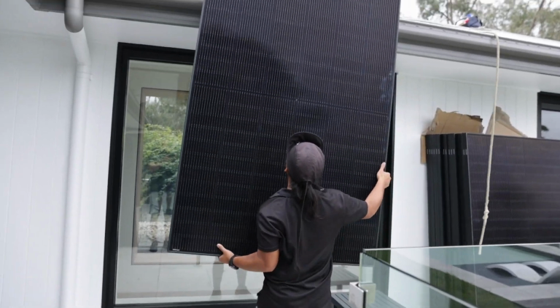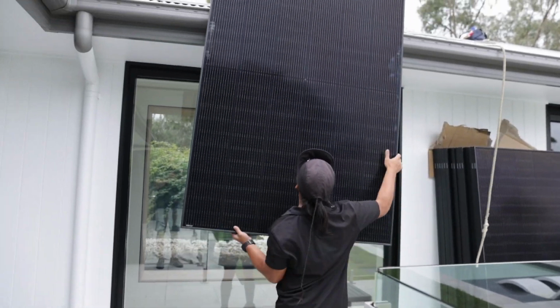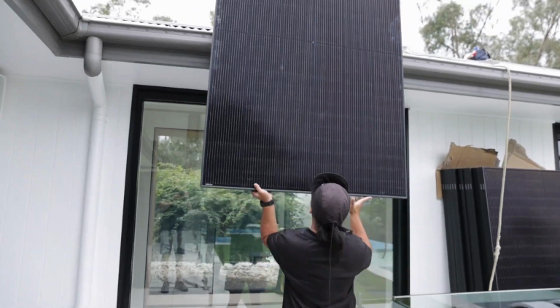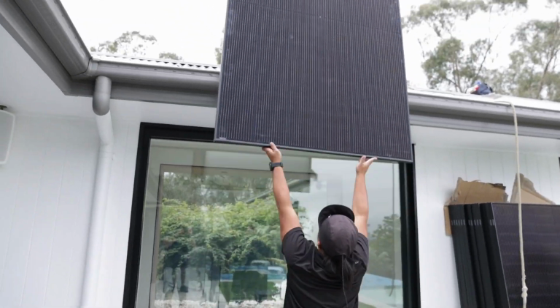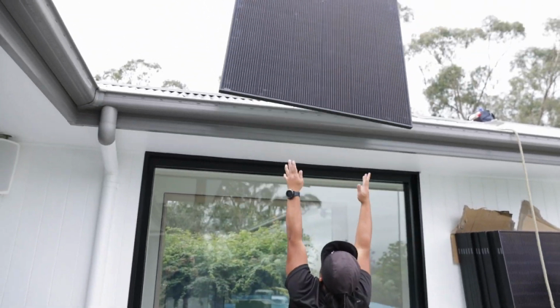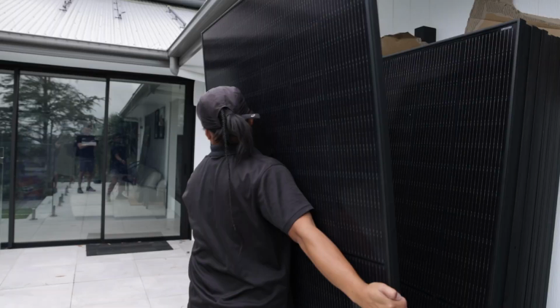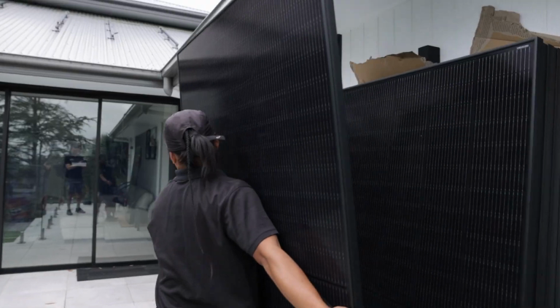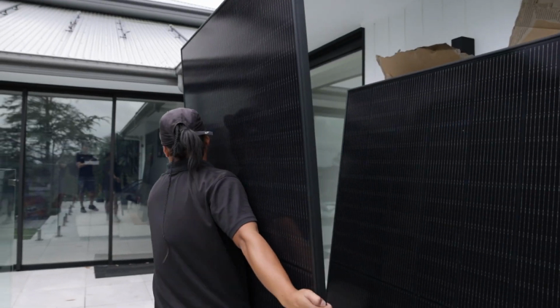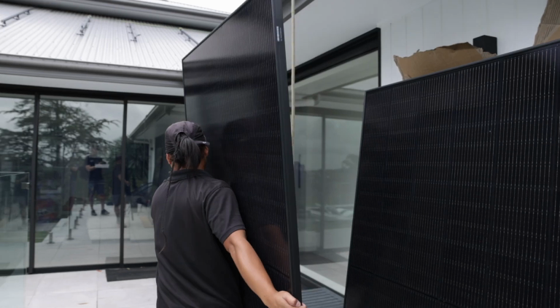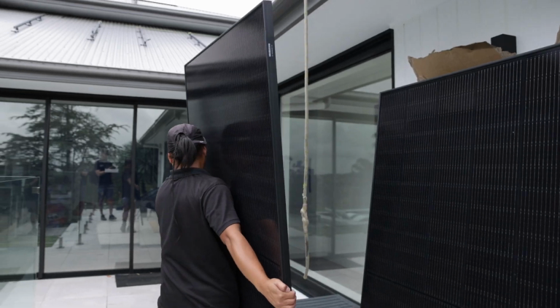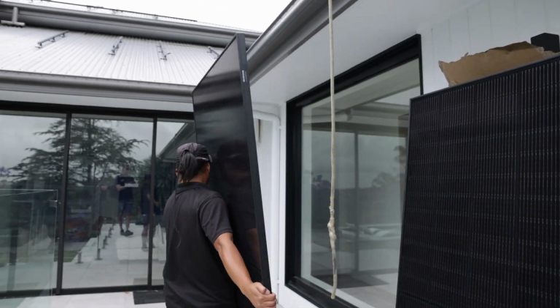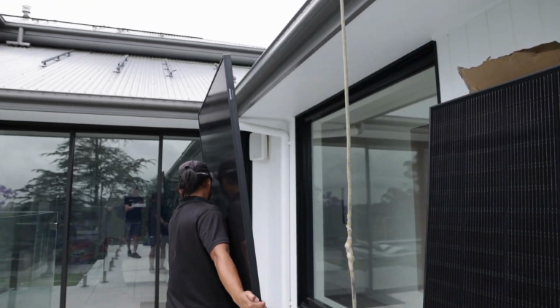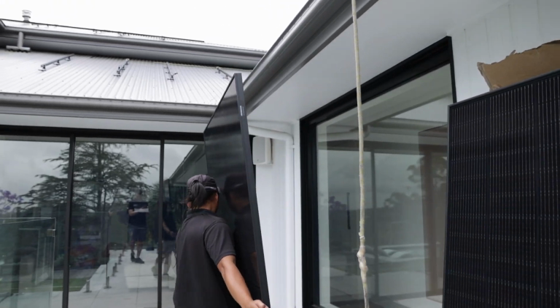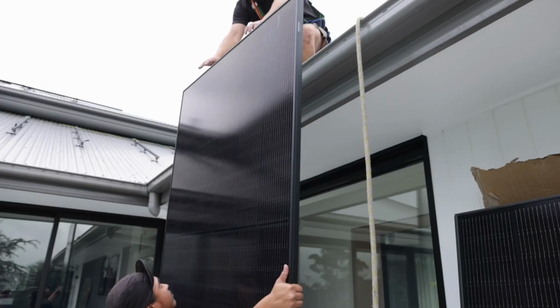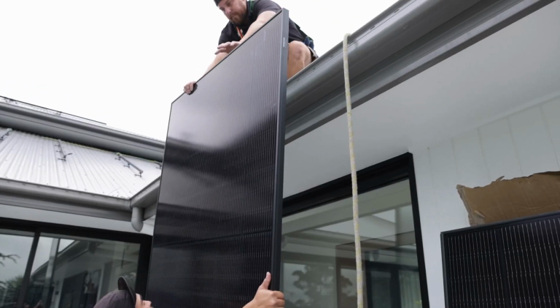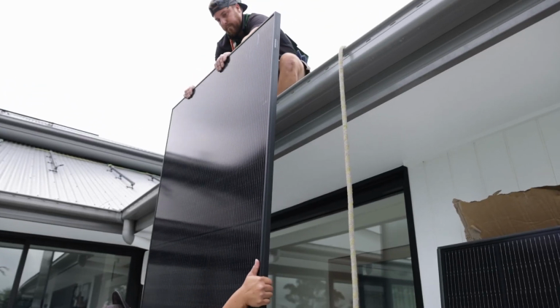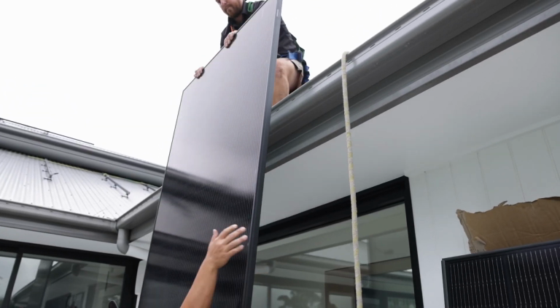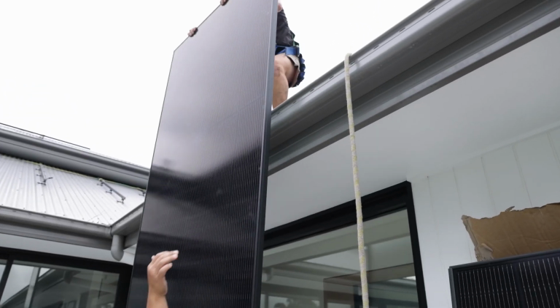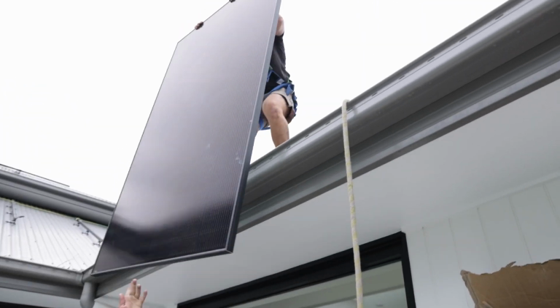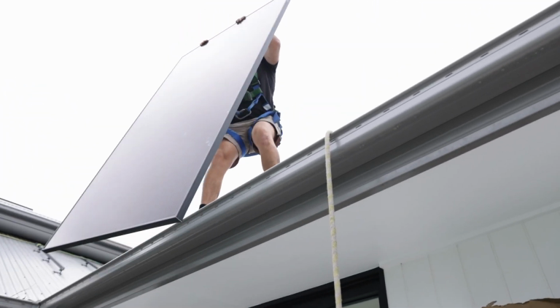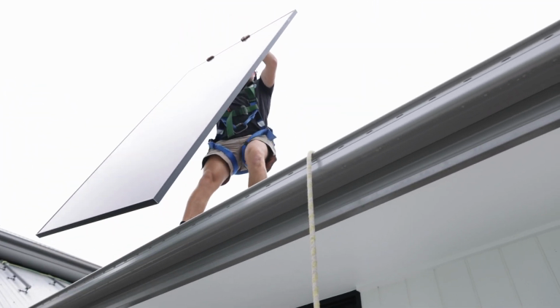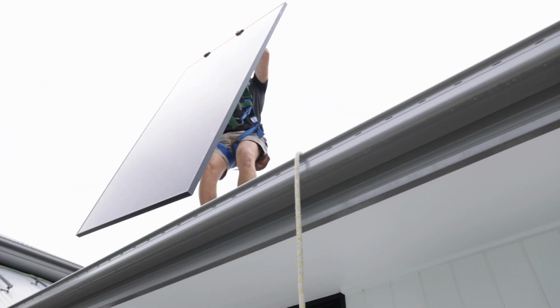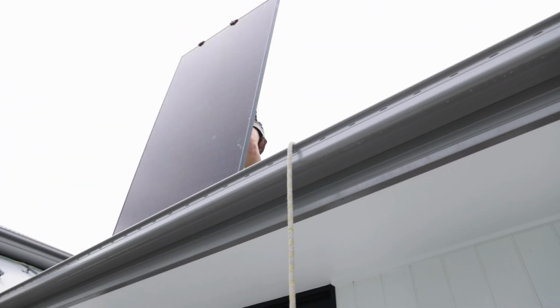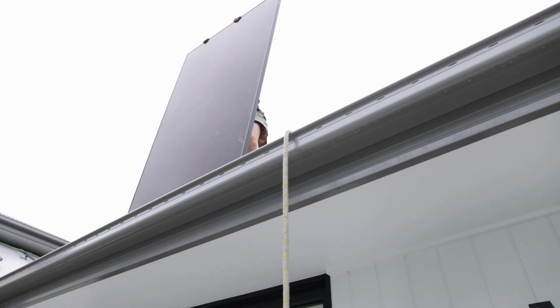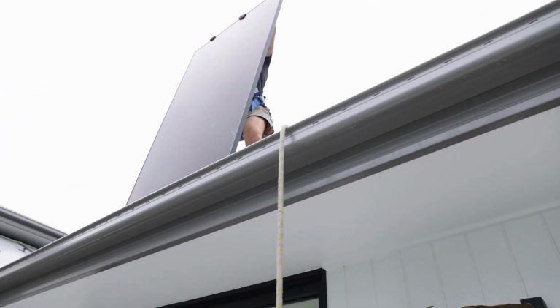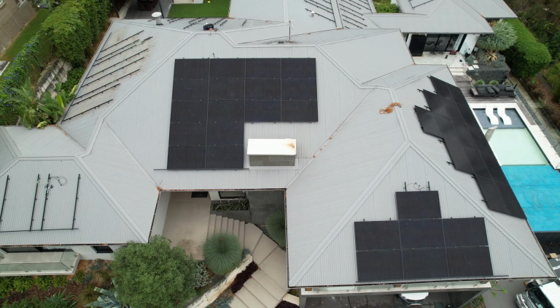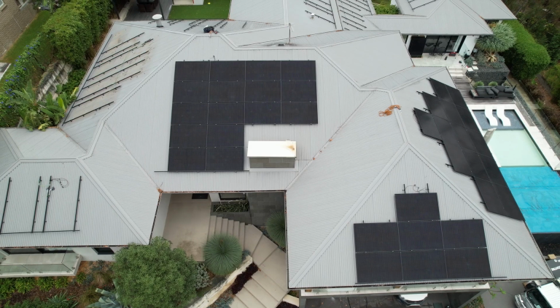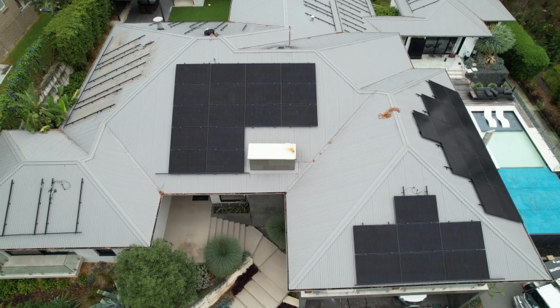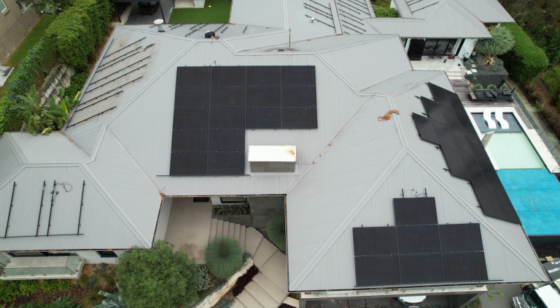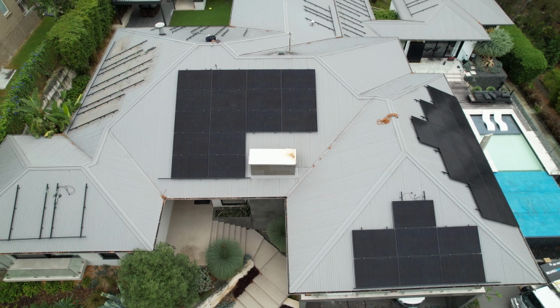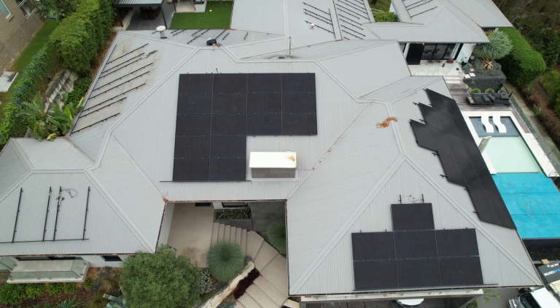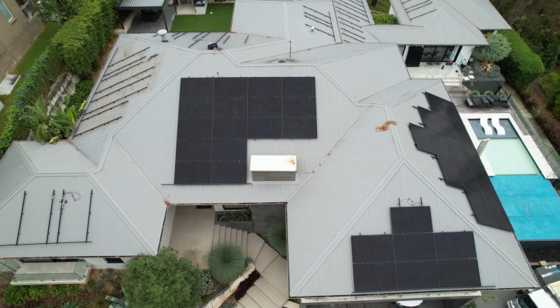All 117 panels were individually thrown and caught on the roof, and carefully carried and secured in position.